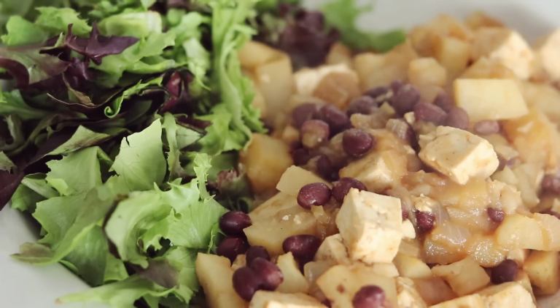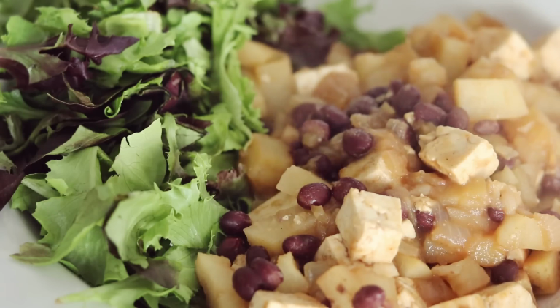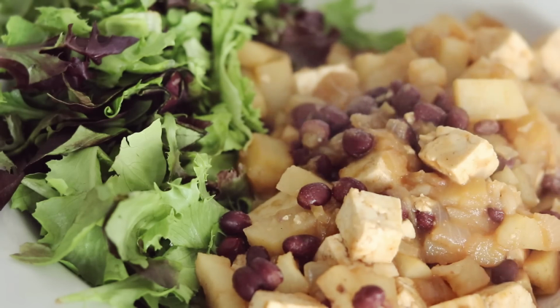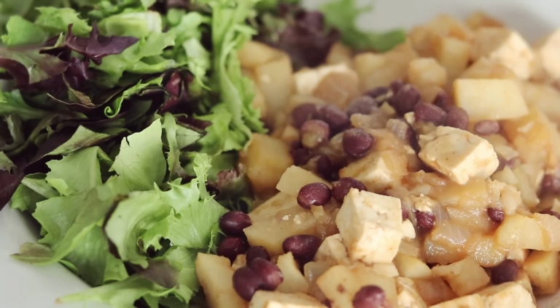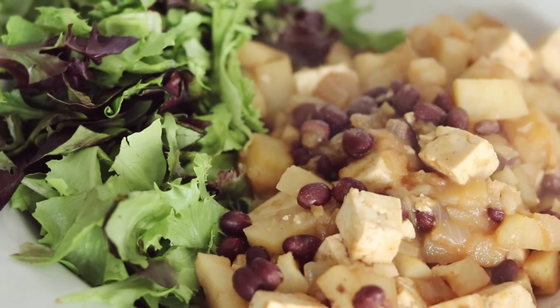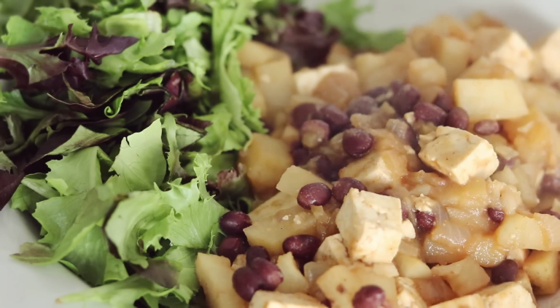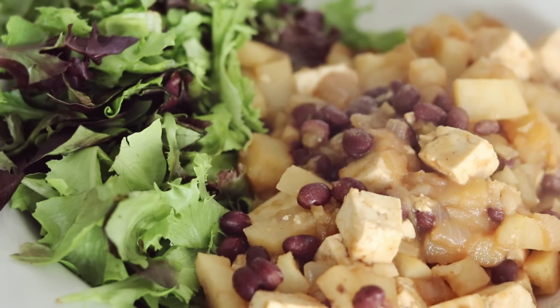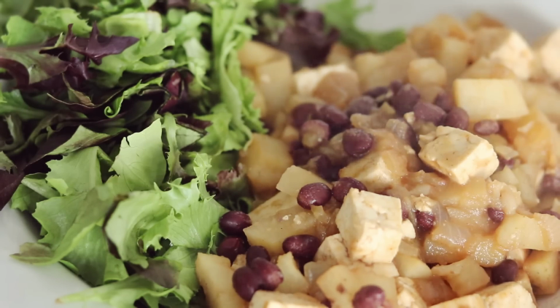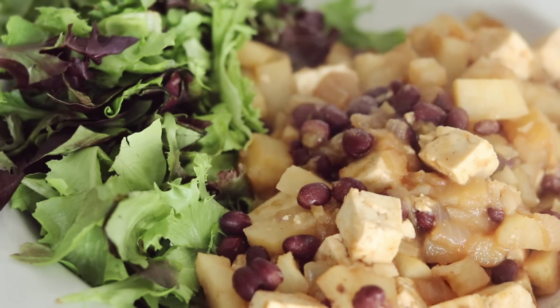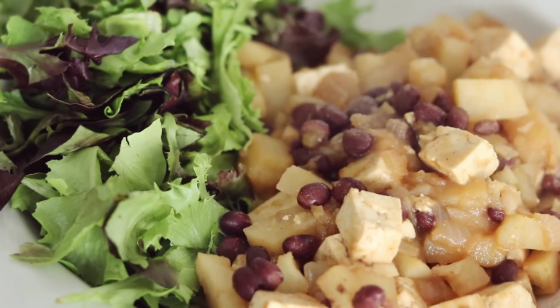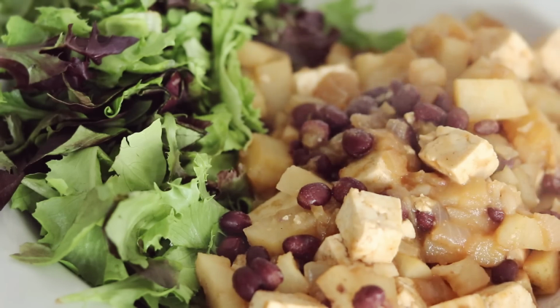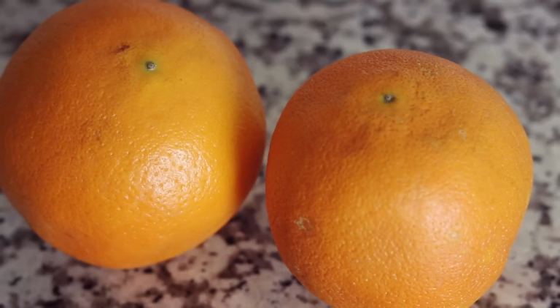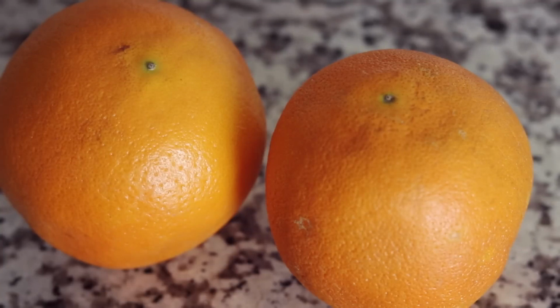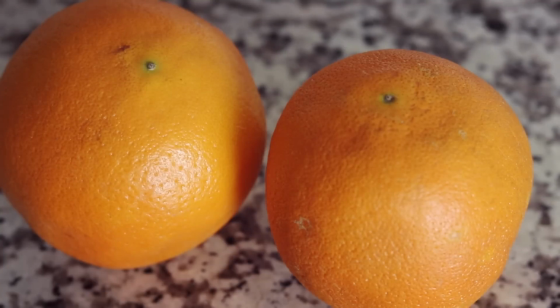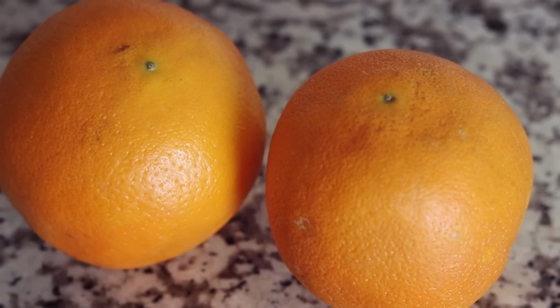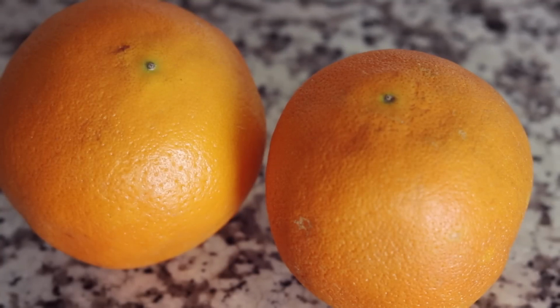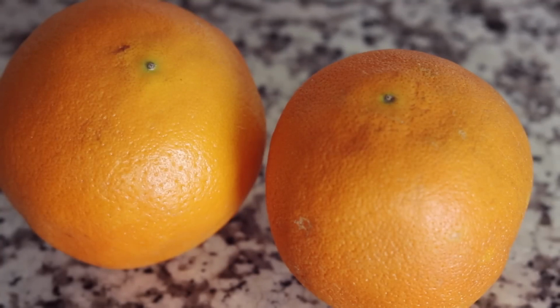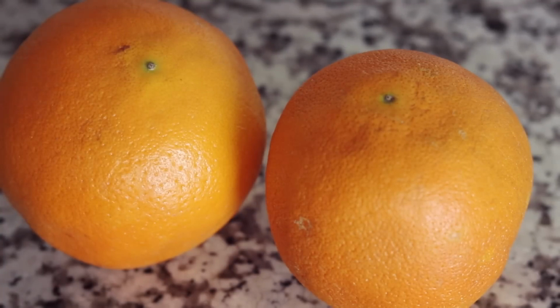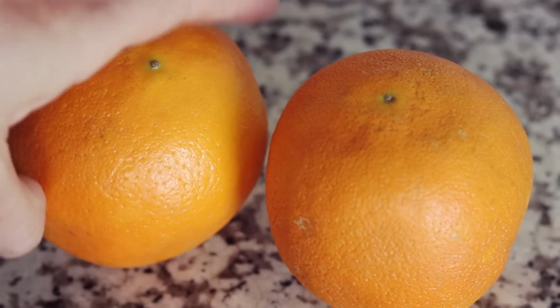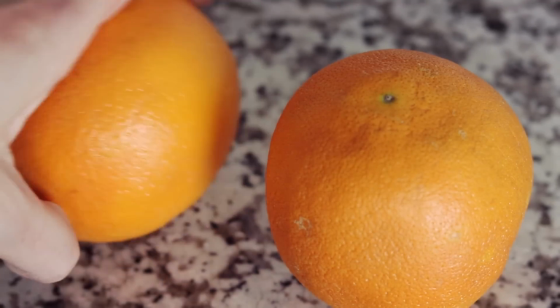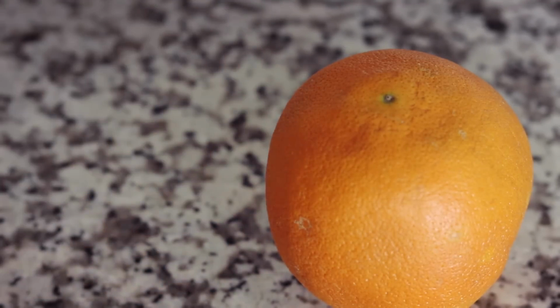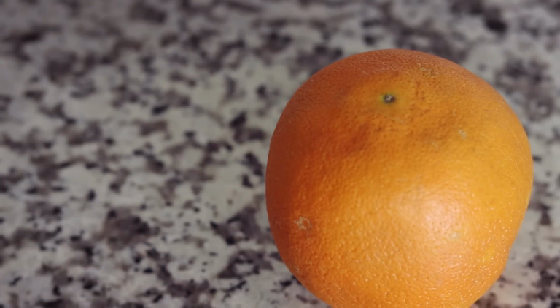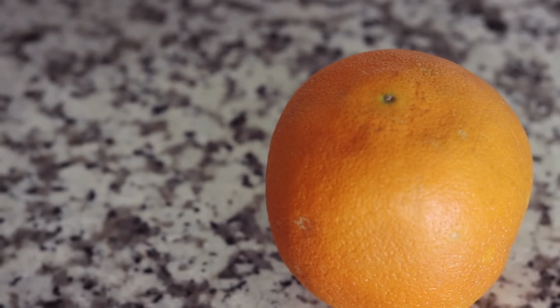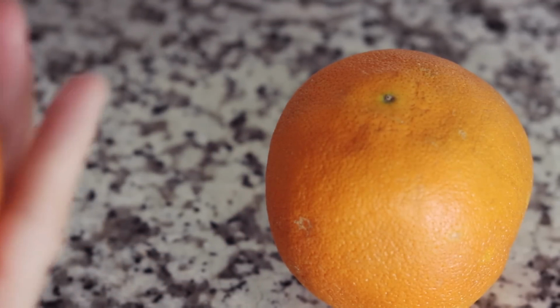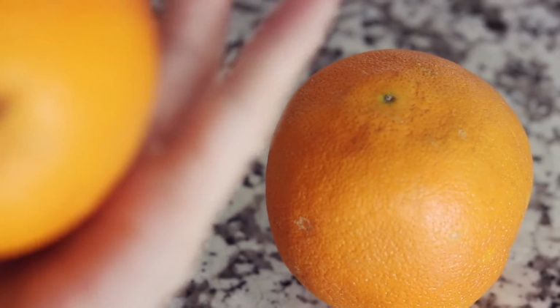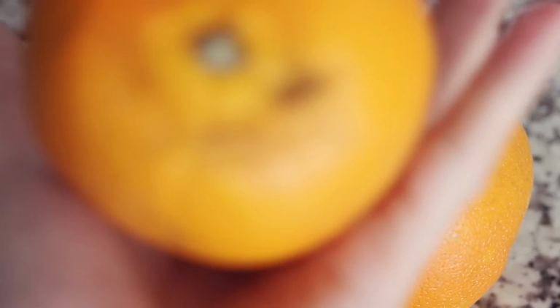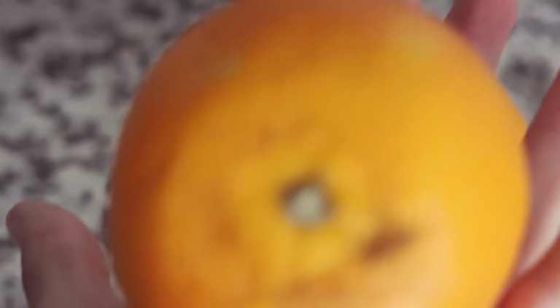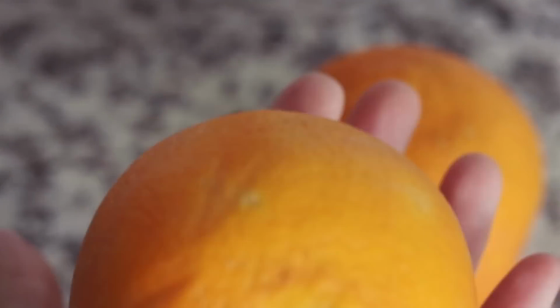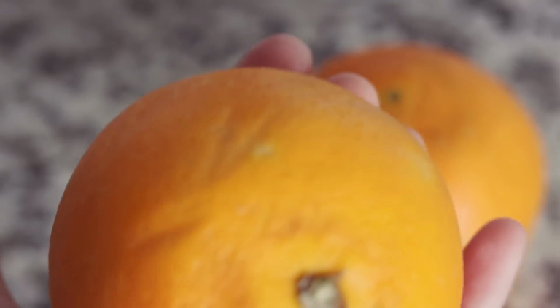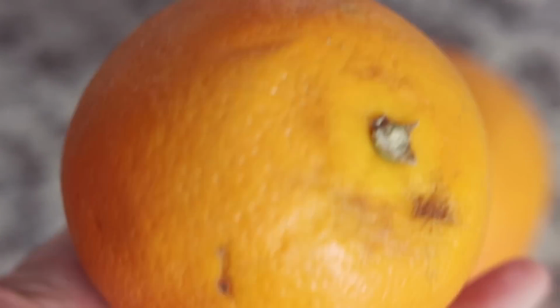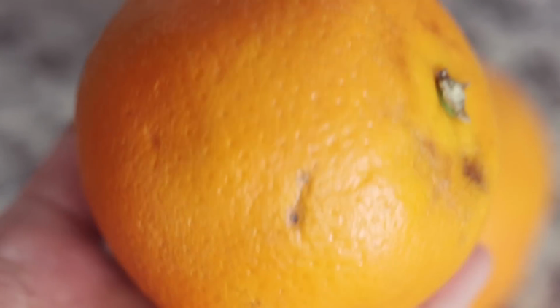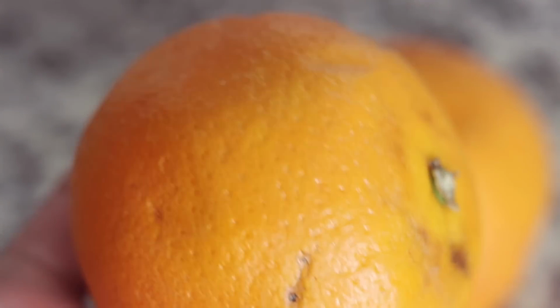Time to eat. As a quick snack I am going to slice up 2 navel oranges.